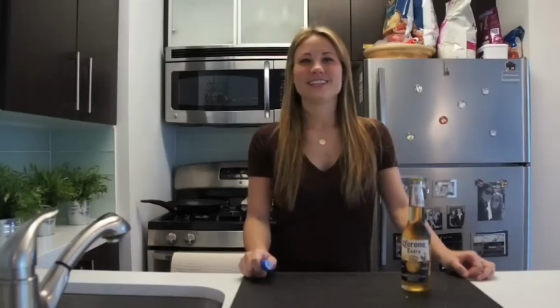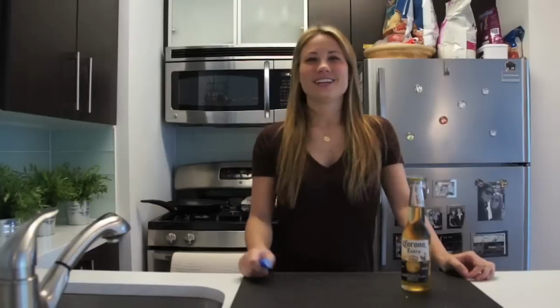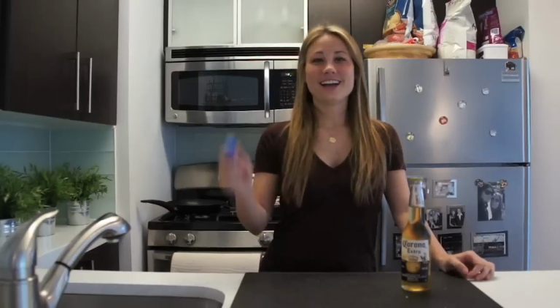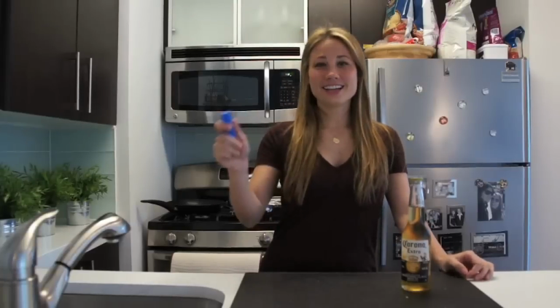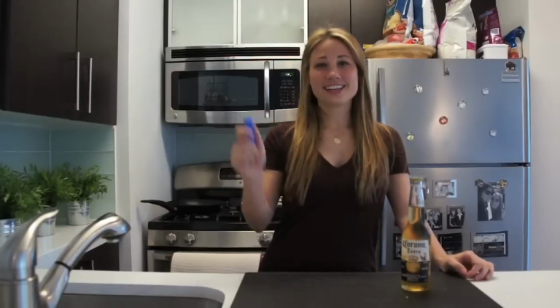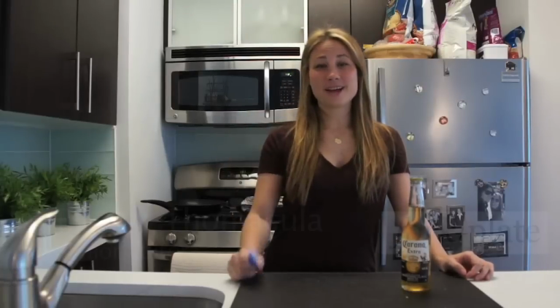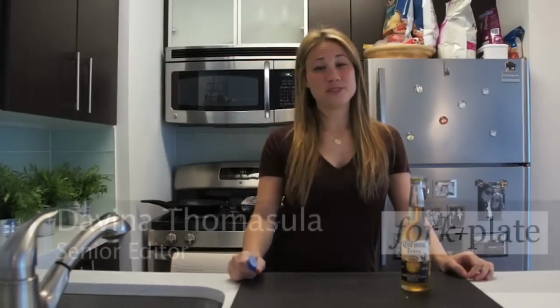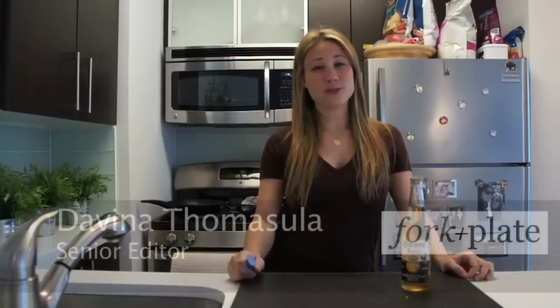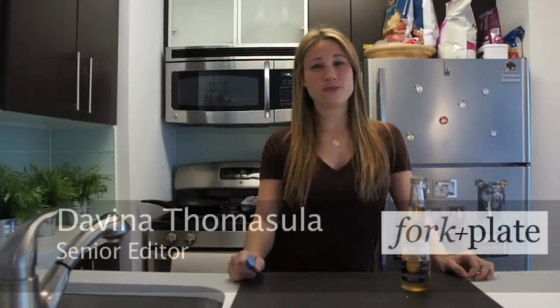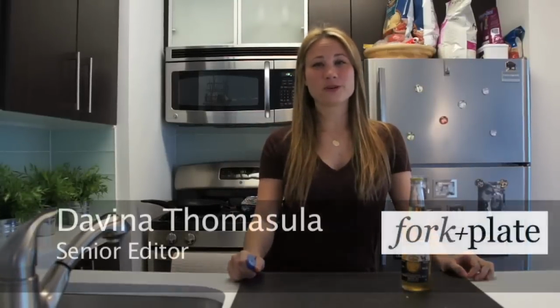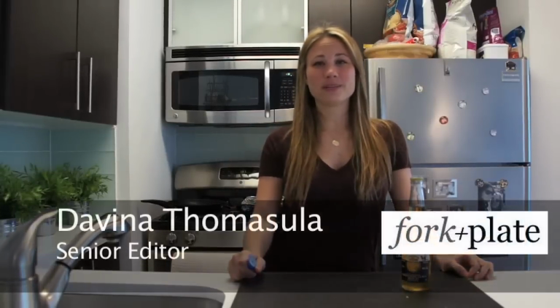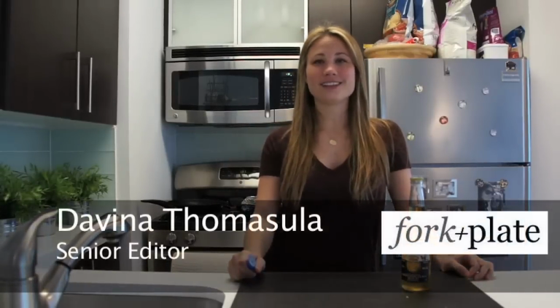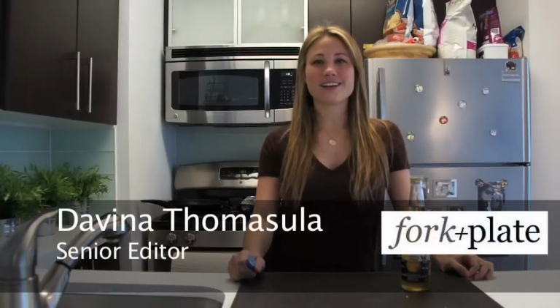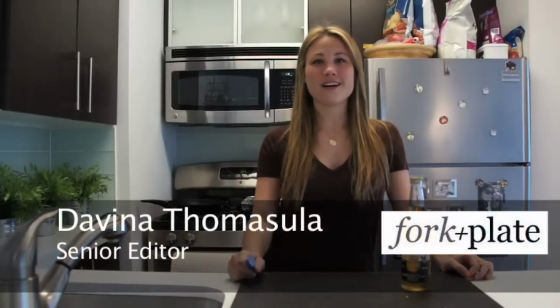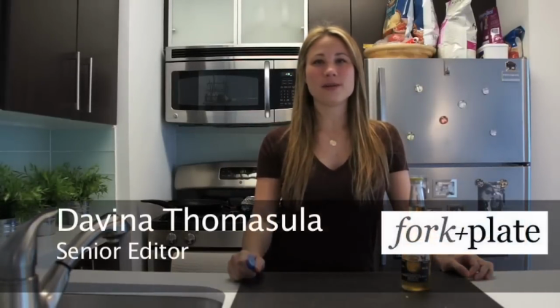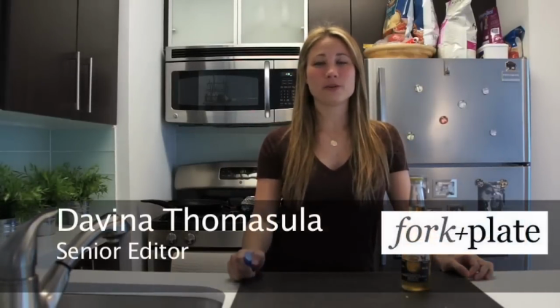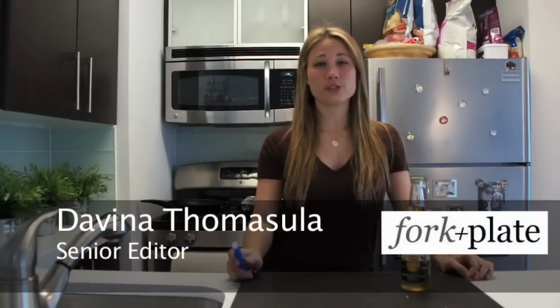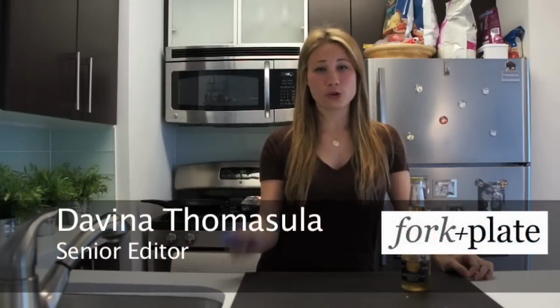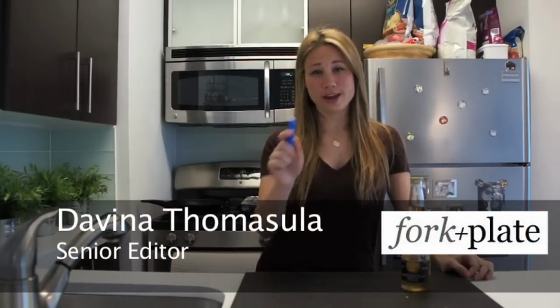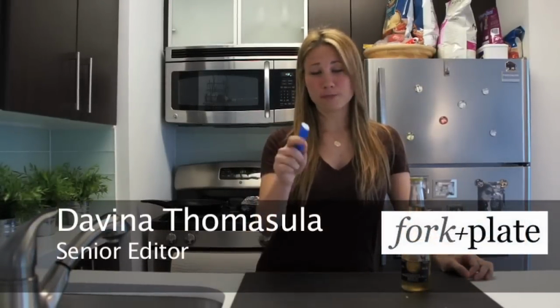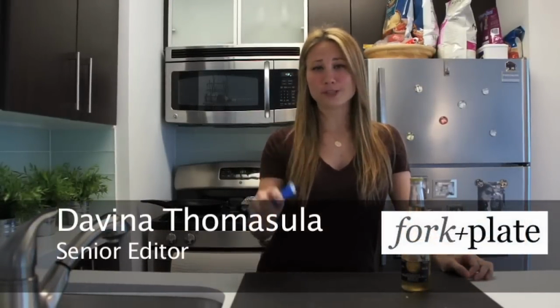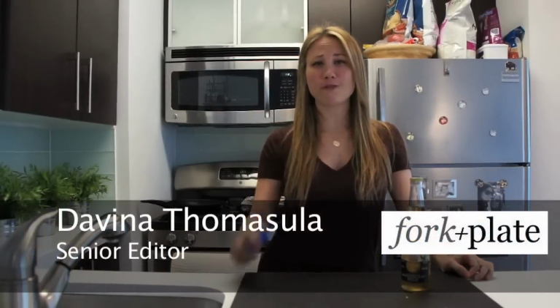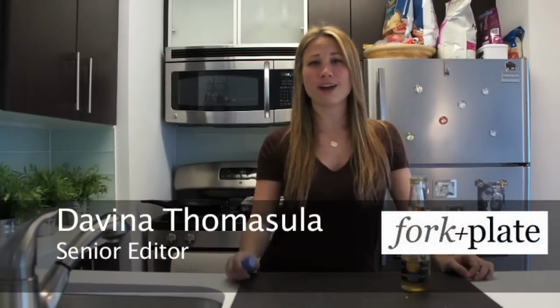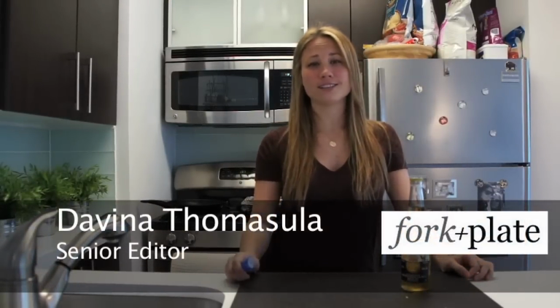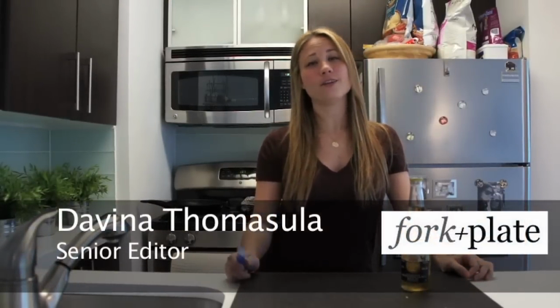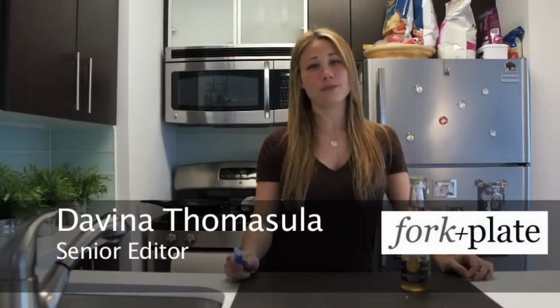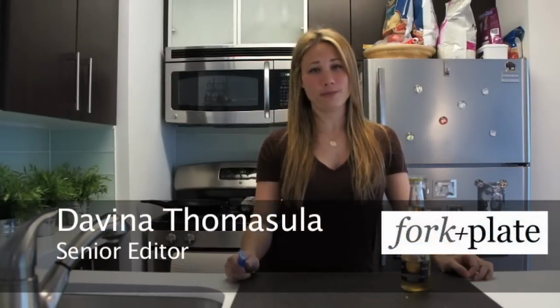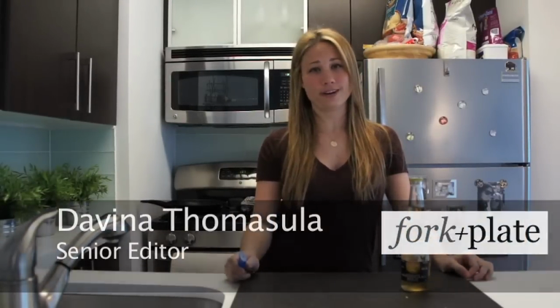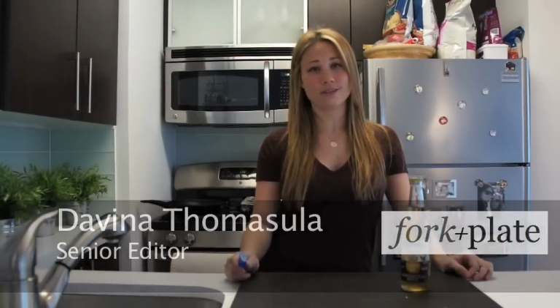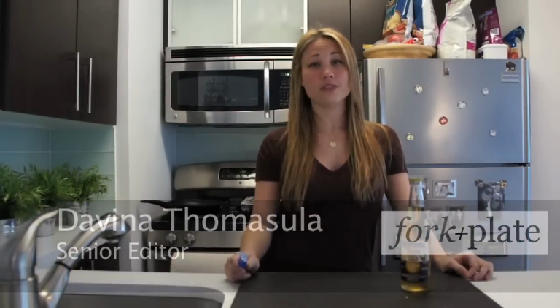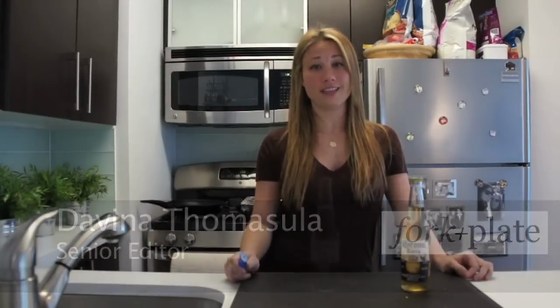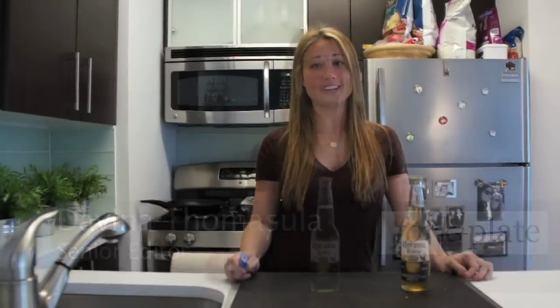Hi guys, I'm Davina with Forkandplate.com and we're going to show you how to impress your friends and open a beer with a lighter.